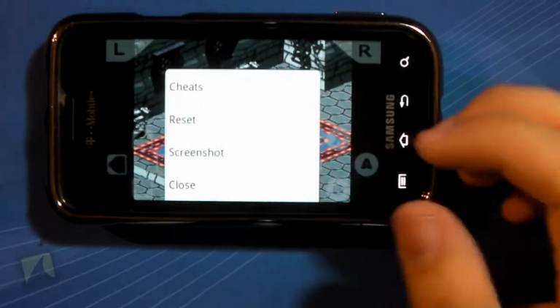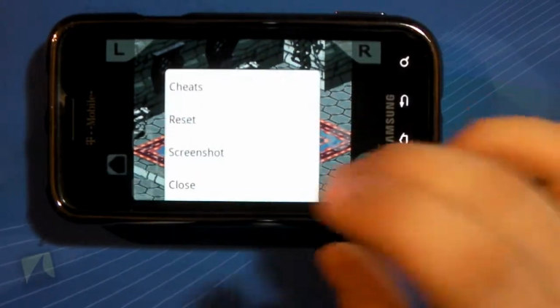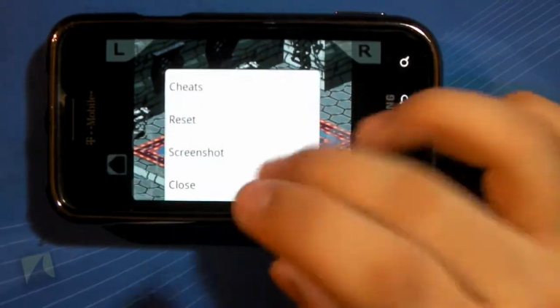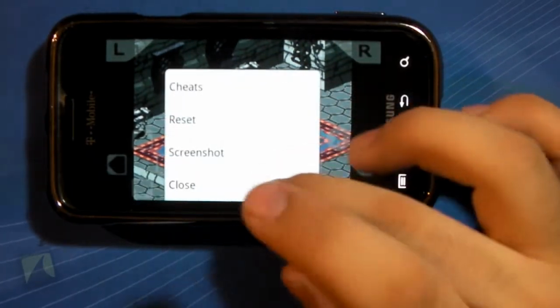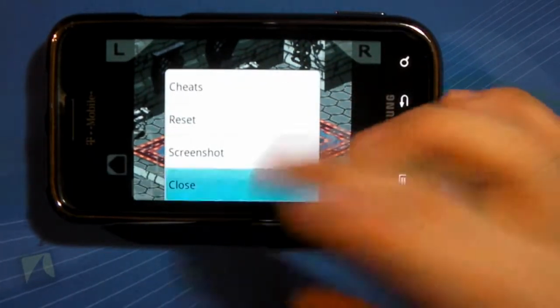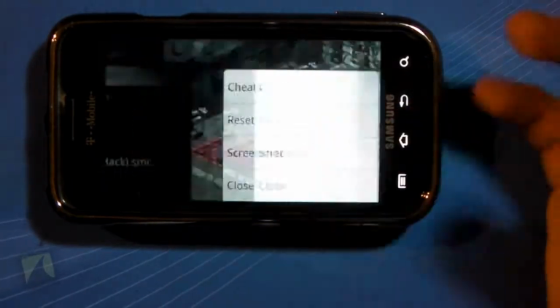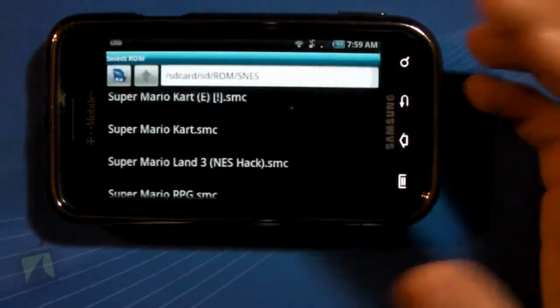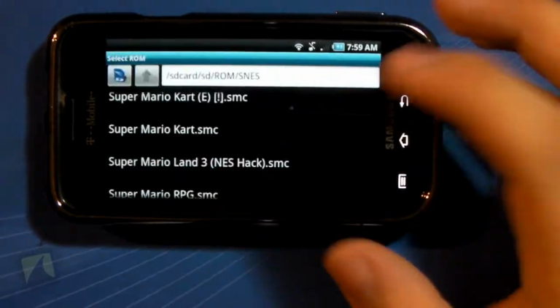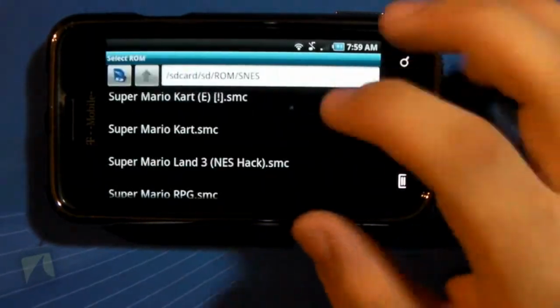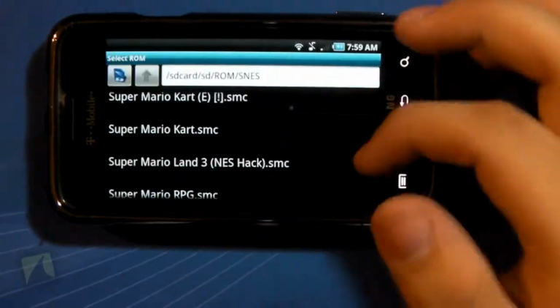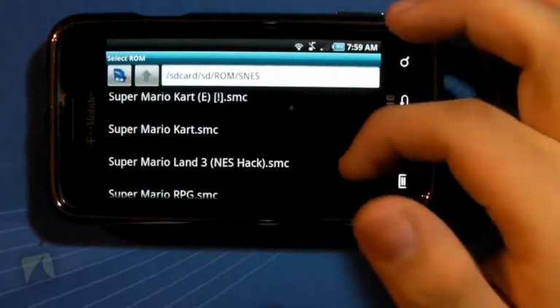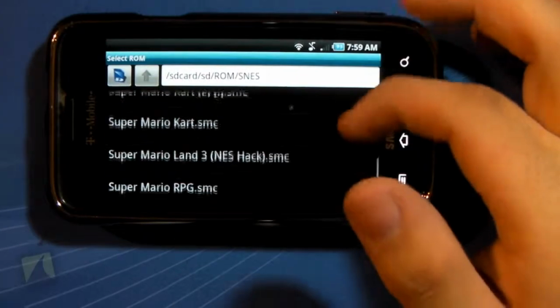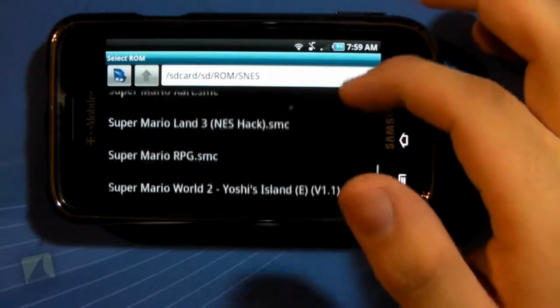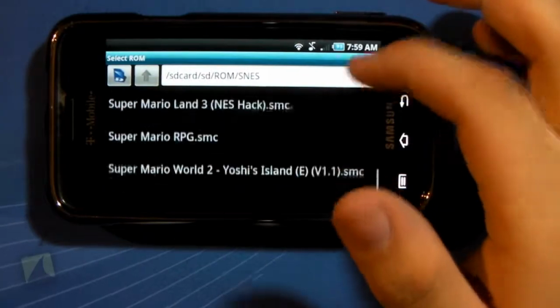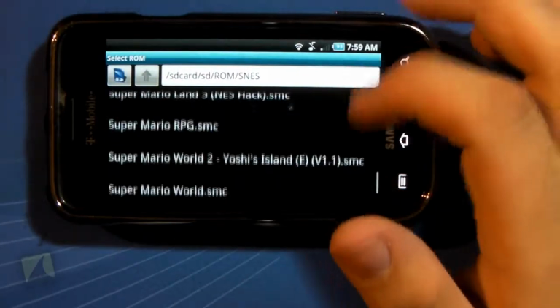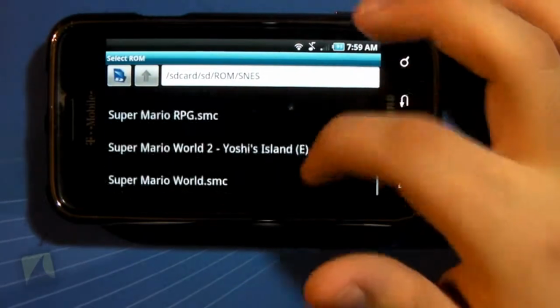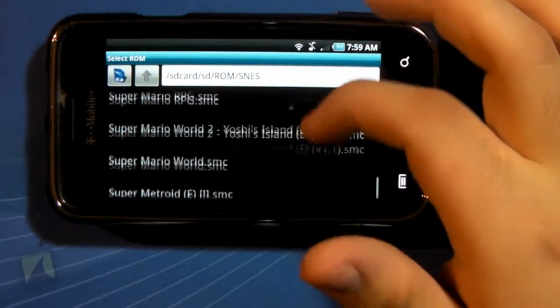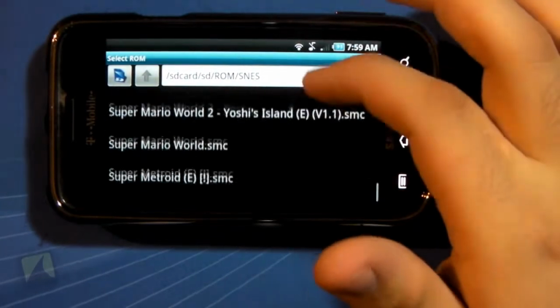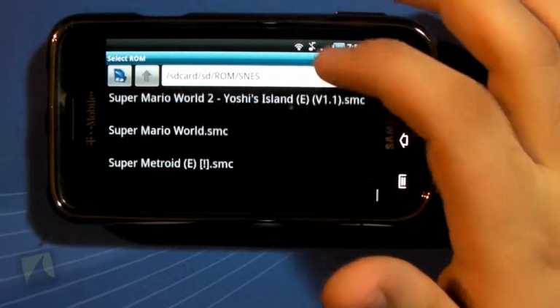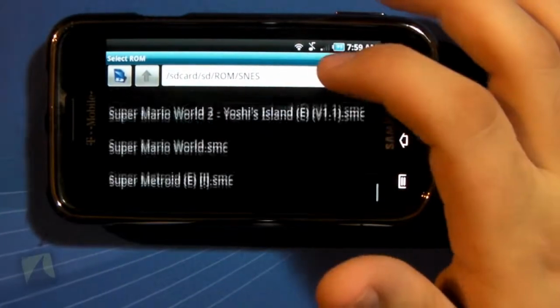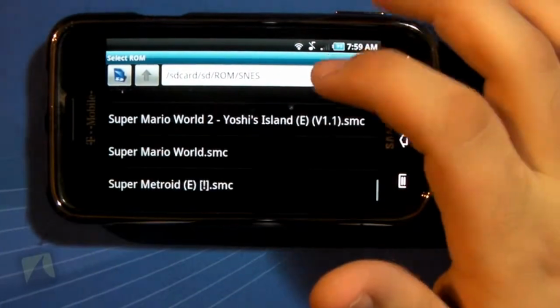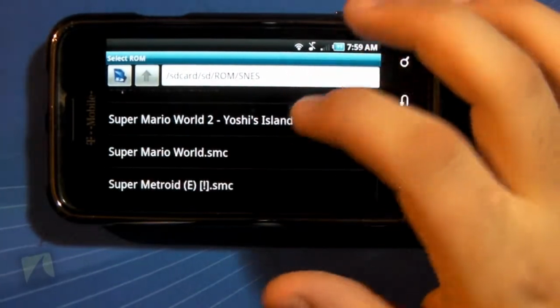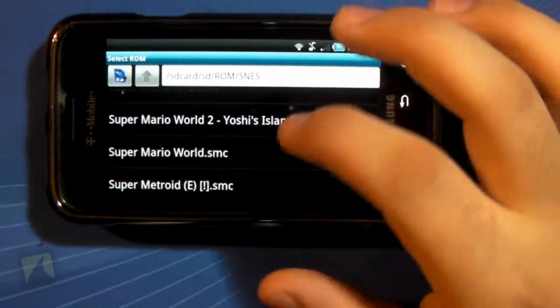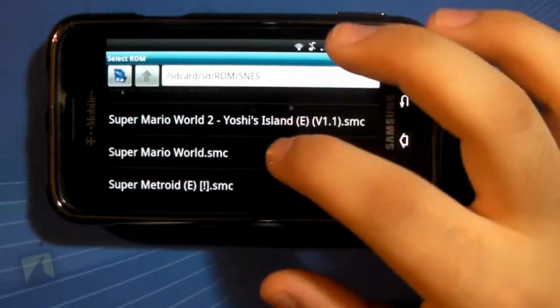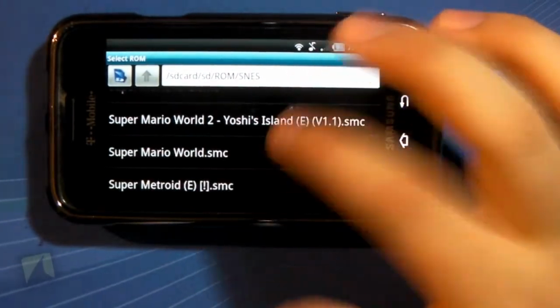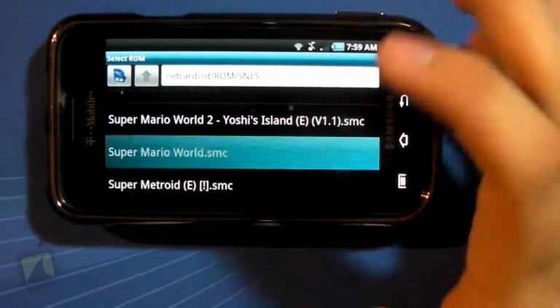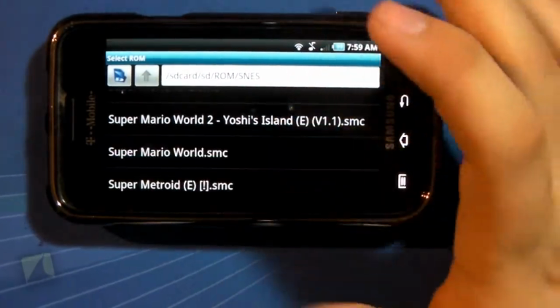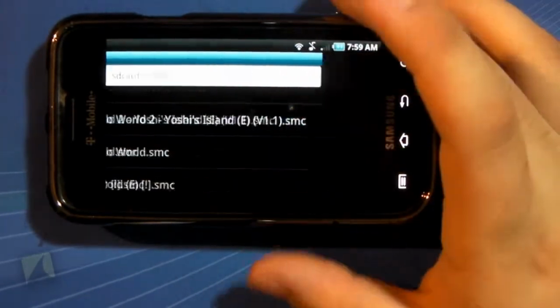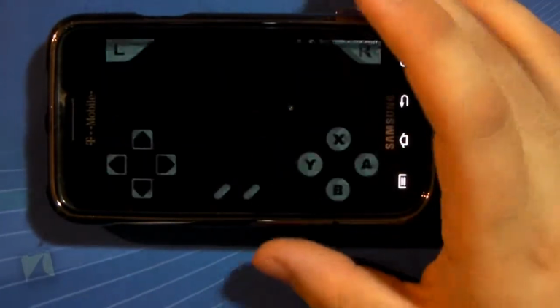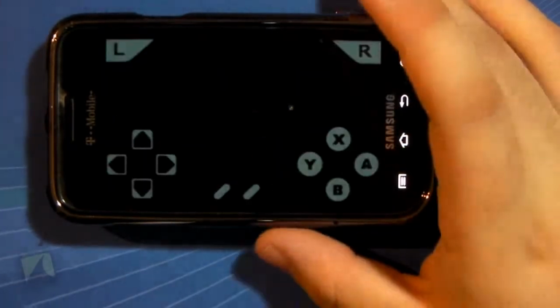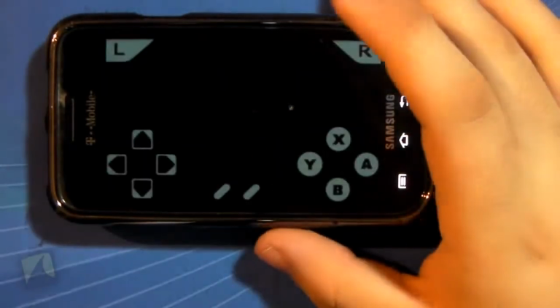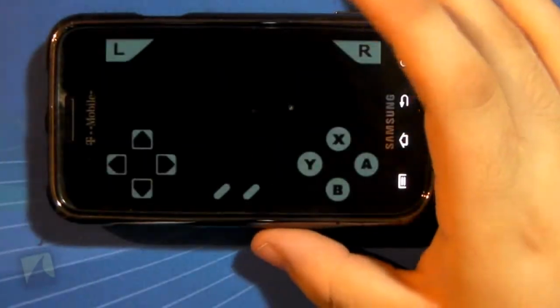And more. Close. And... Super Mario World.